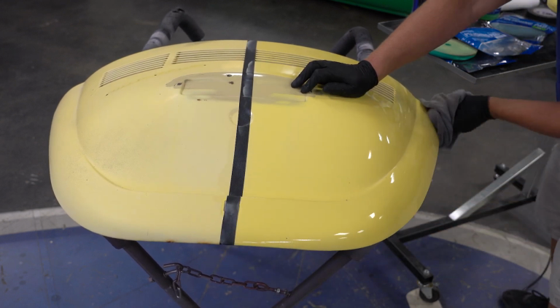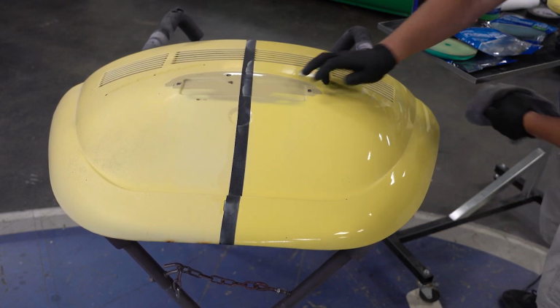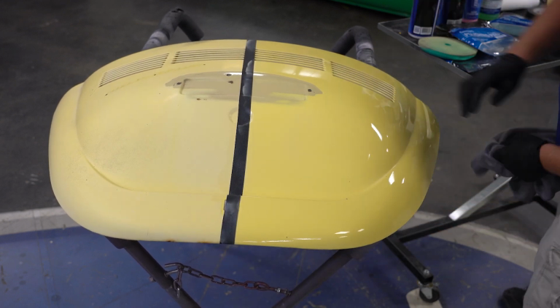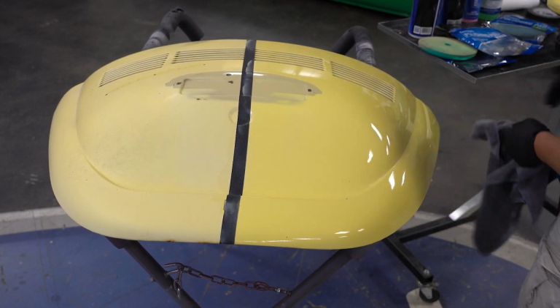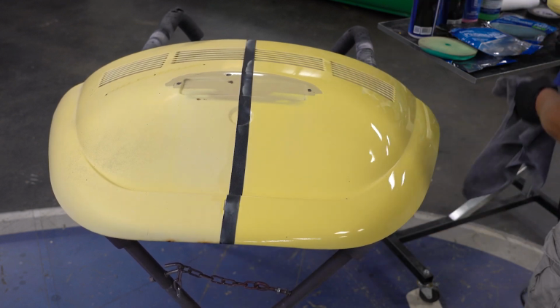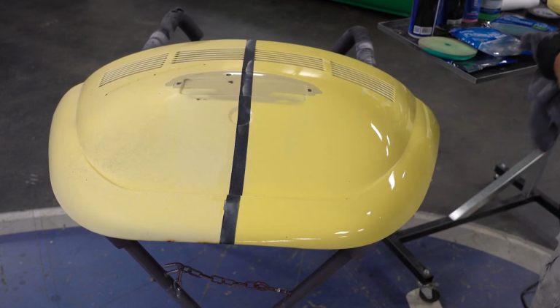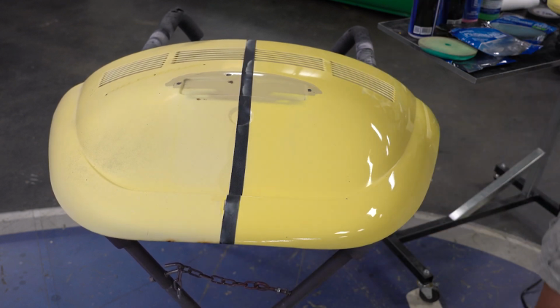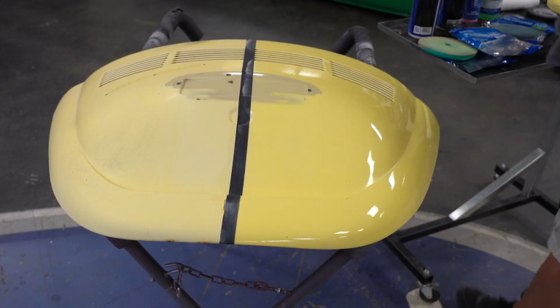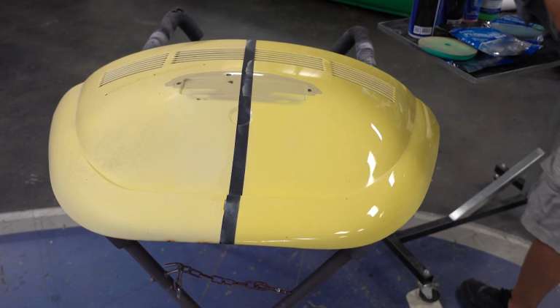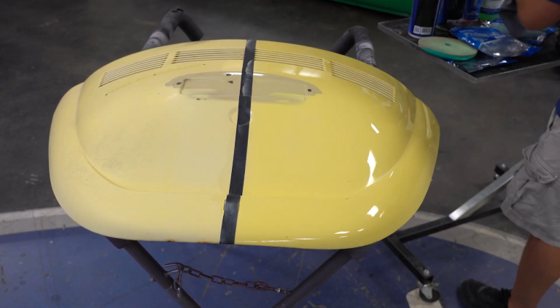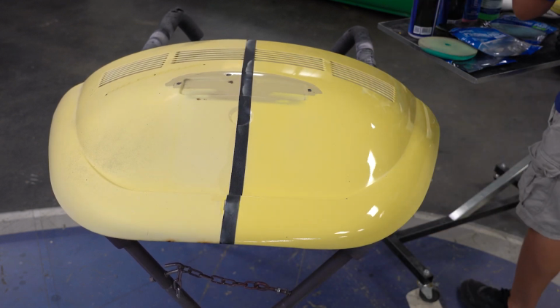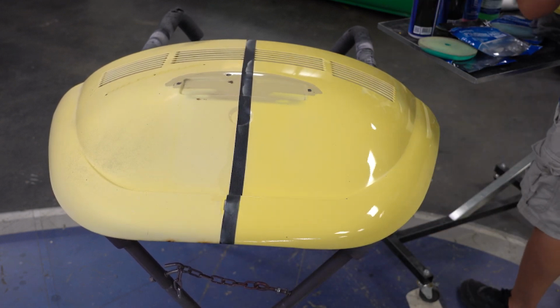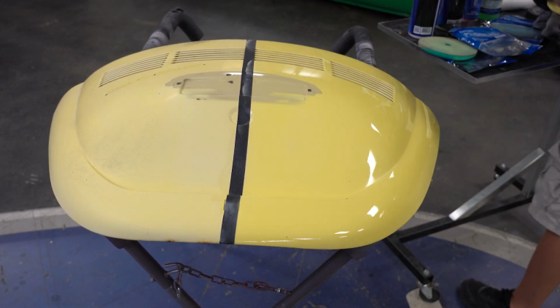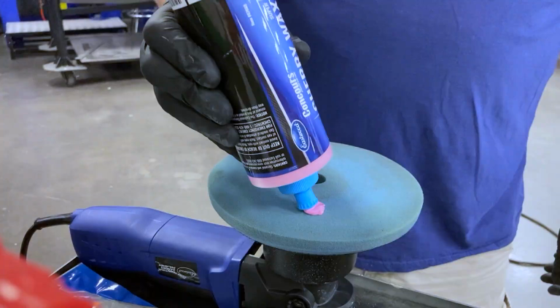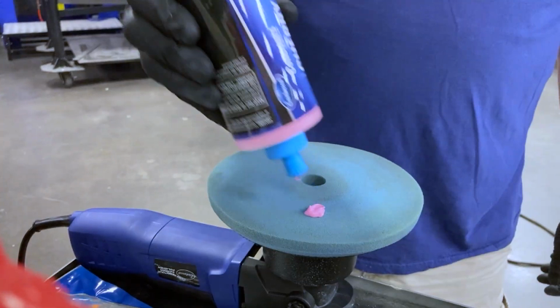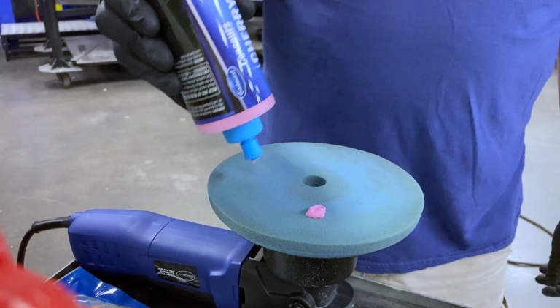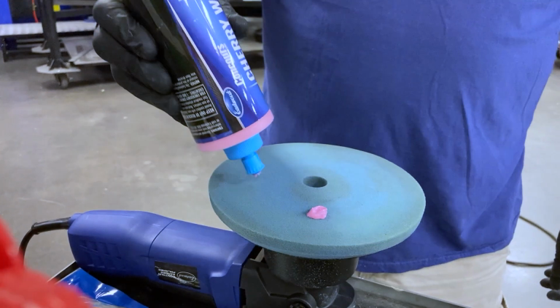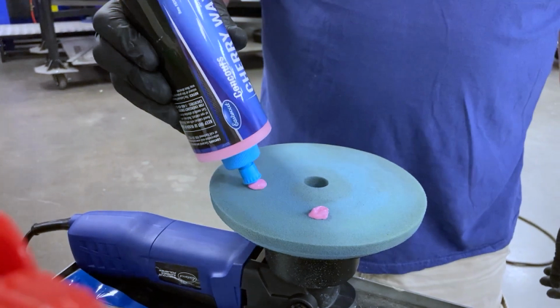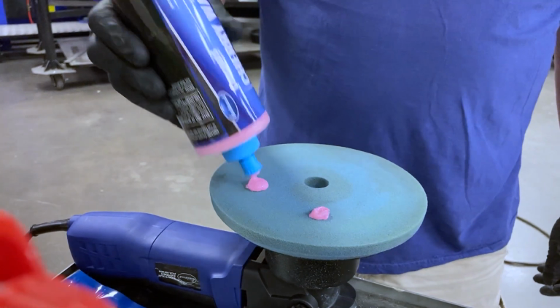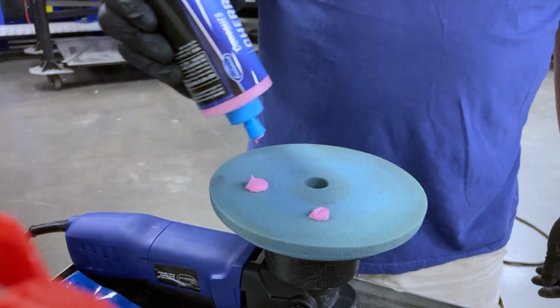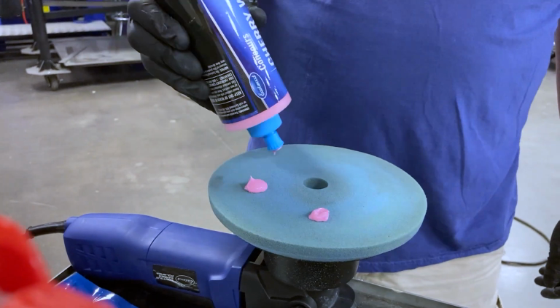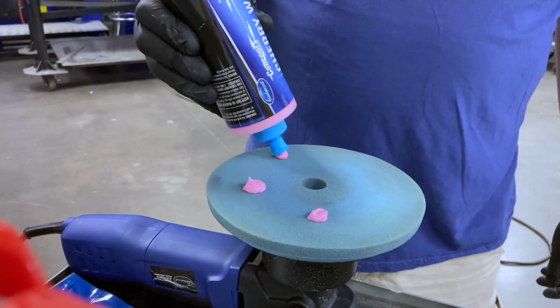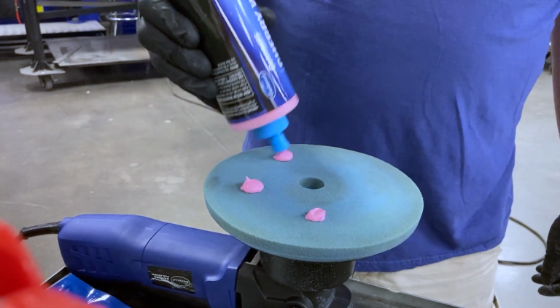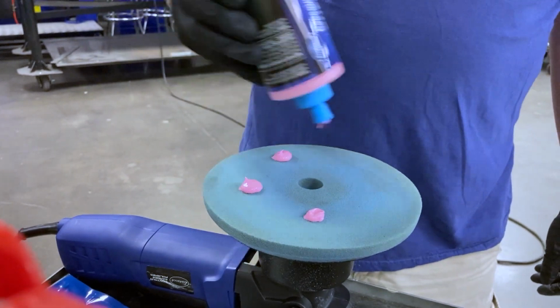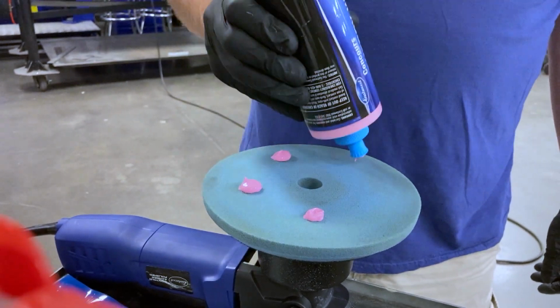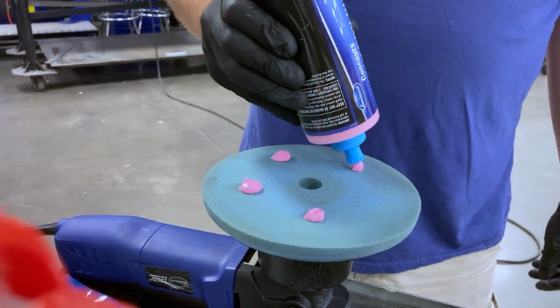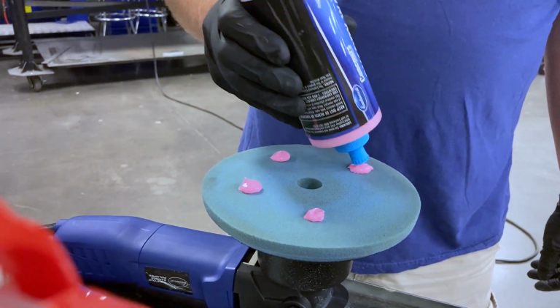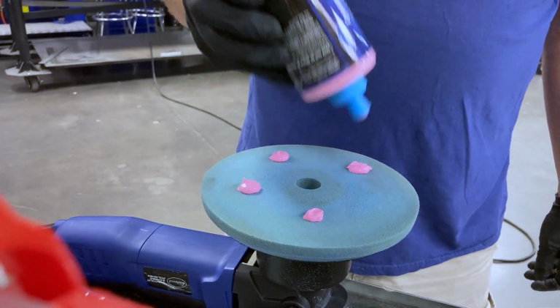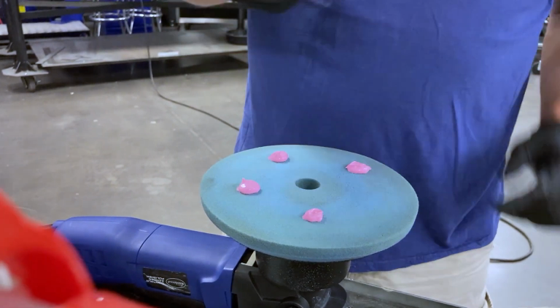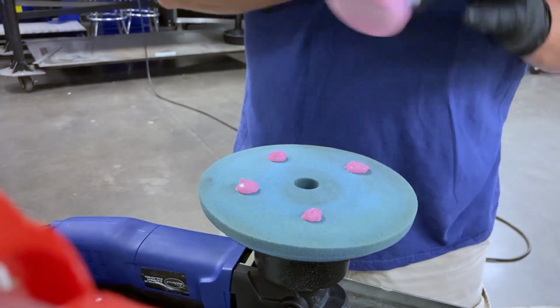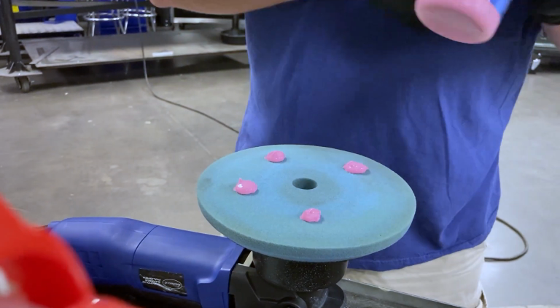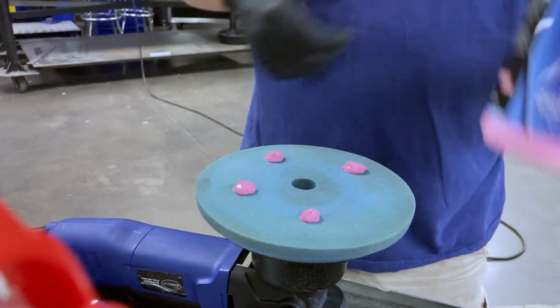Next, to get as much luster out of this as we can, we swap to our last stage — the fine polishing pad paired with cherry wax.